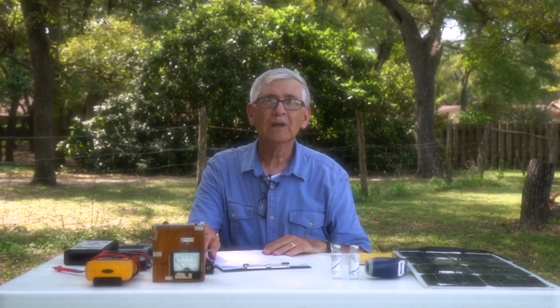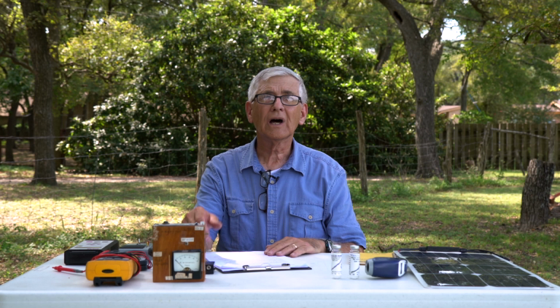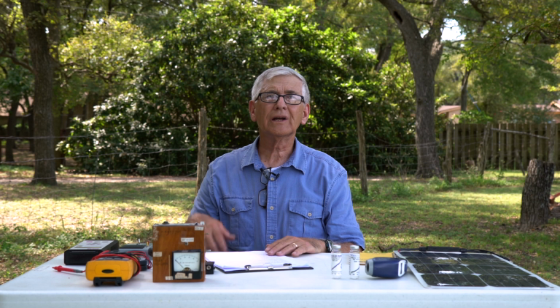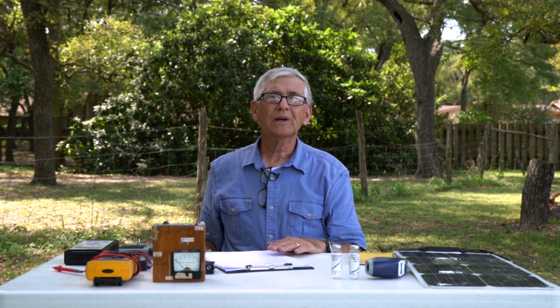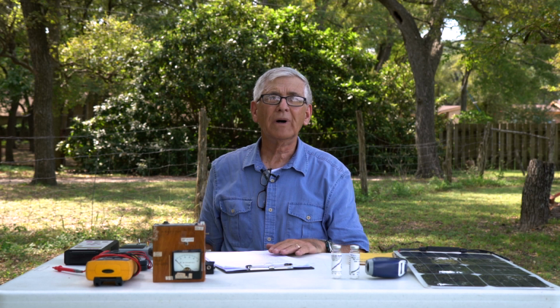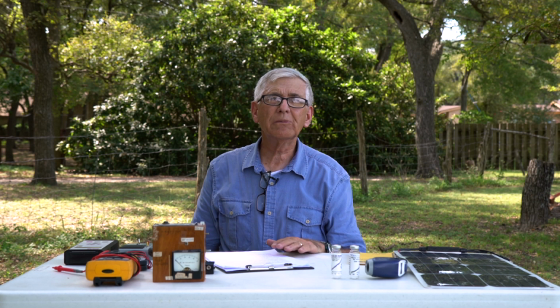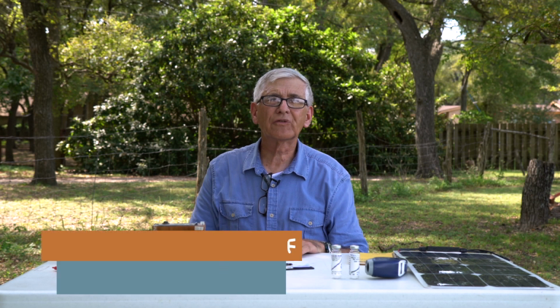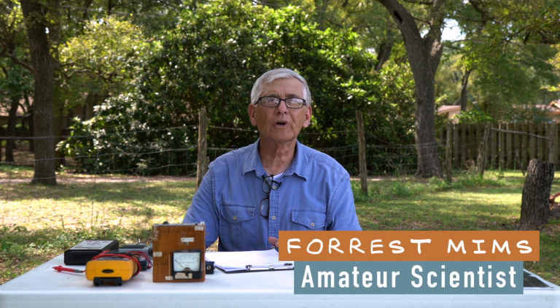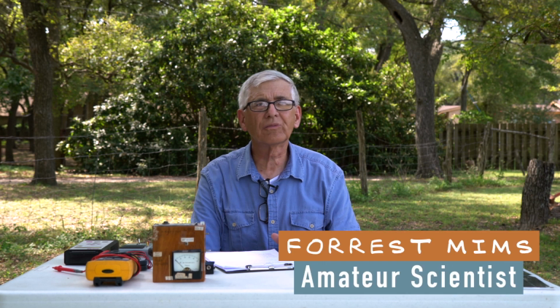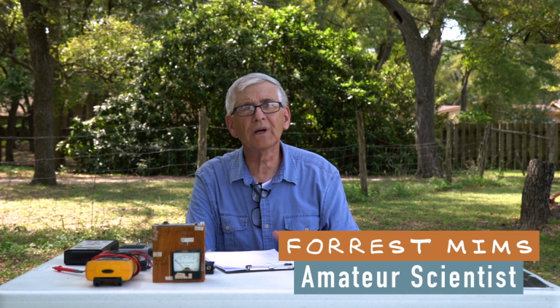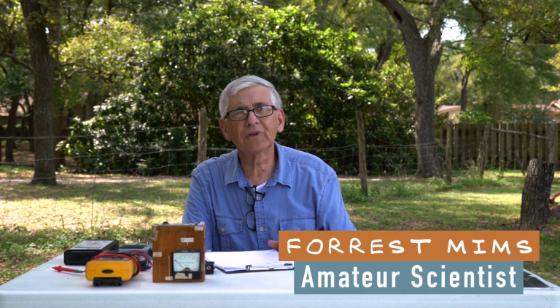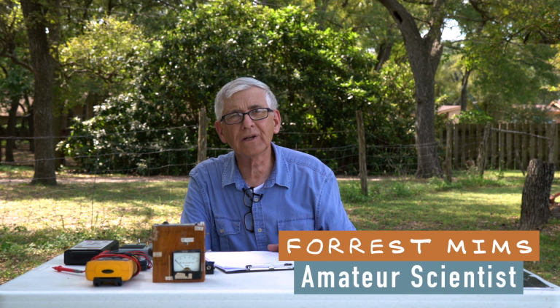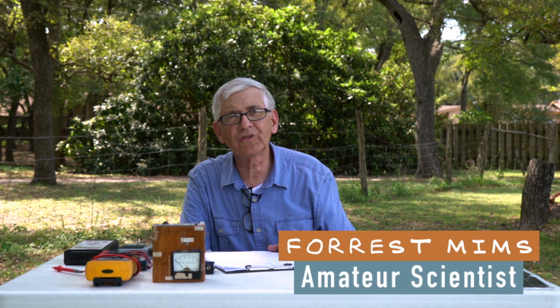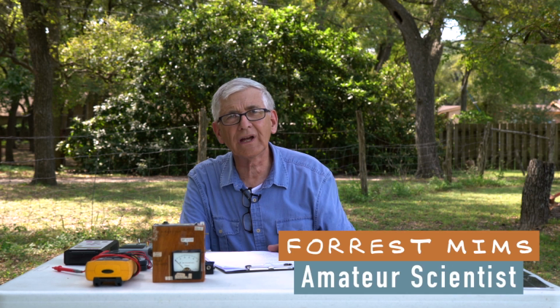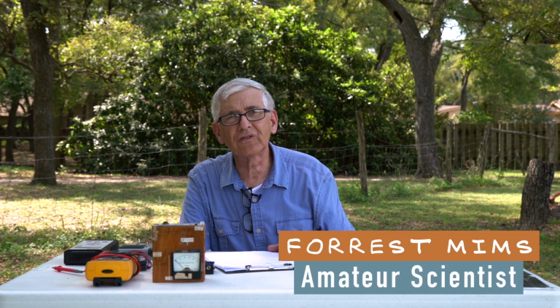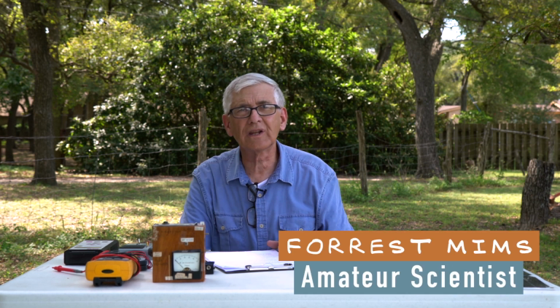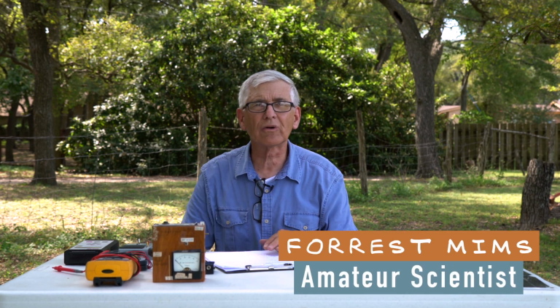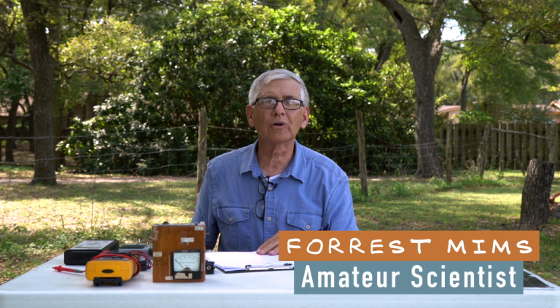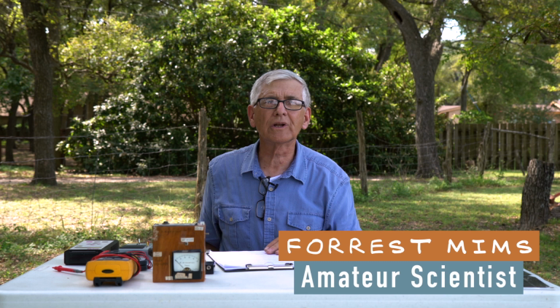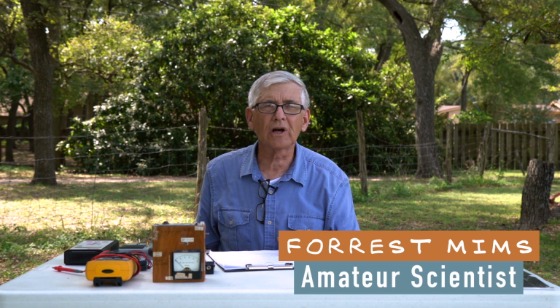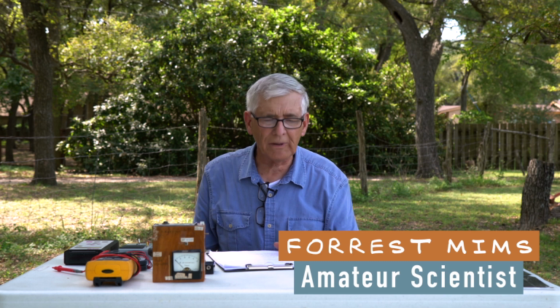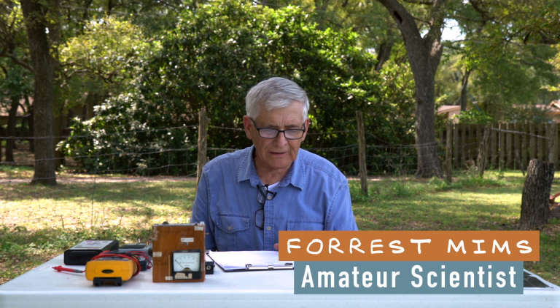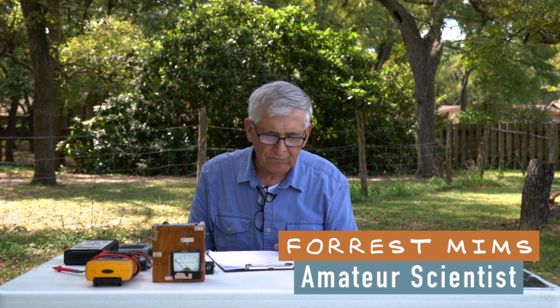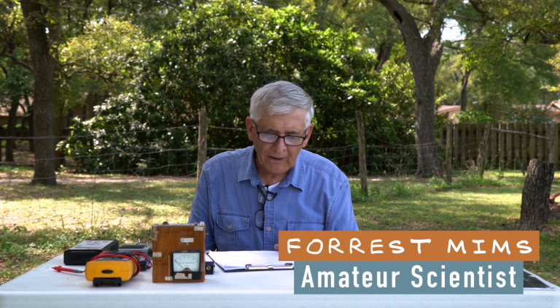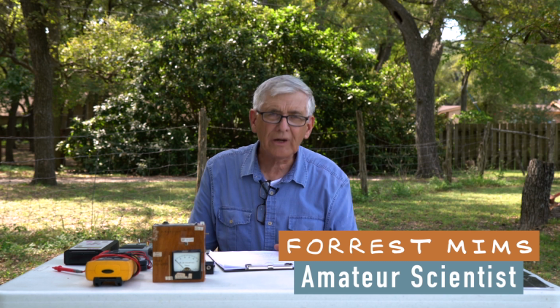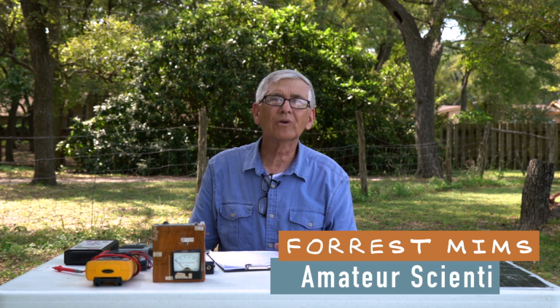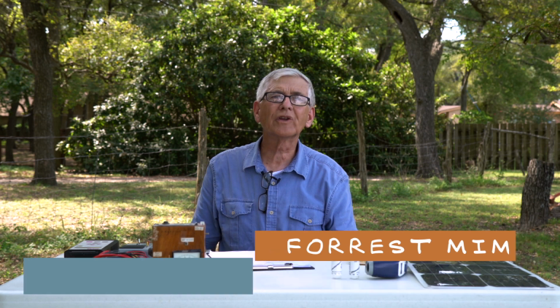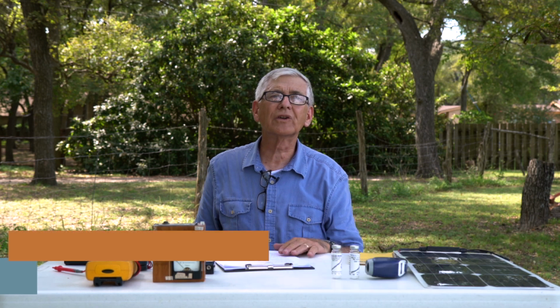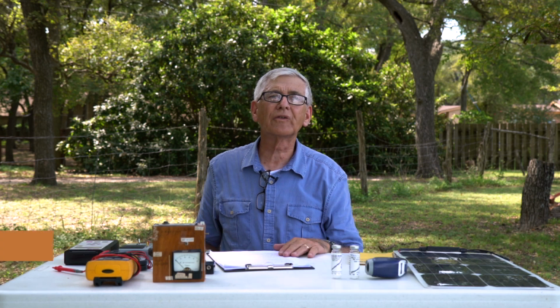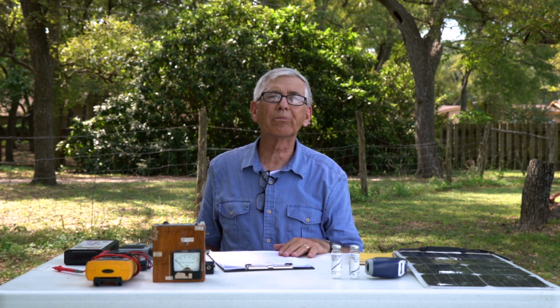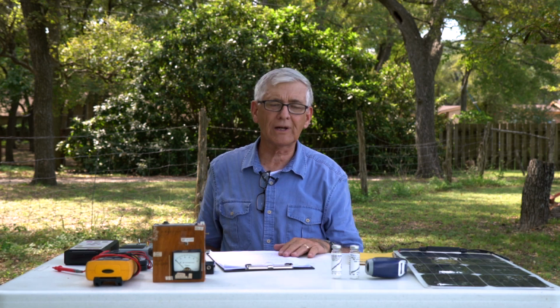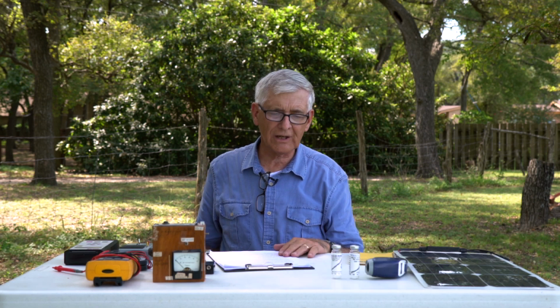Hi, my name is Forrest Mims and I do science, and that's what we're going to talk about — how to do a science fair project.